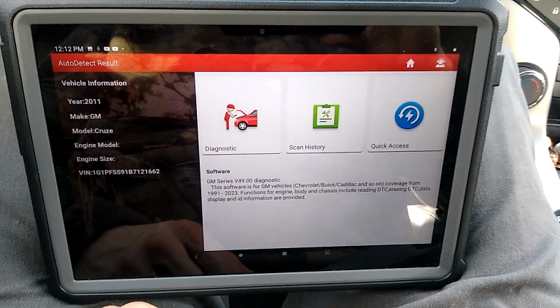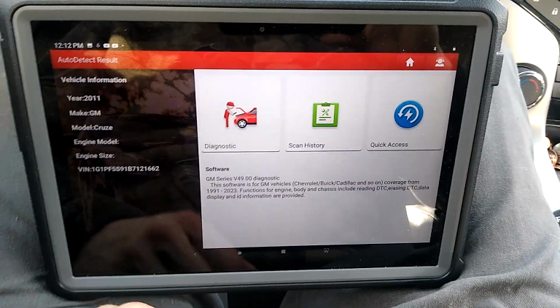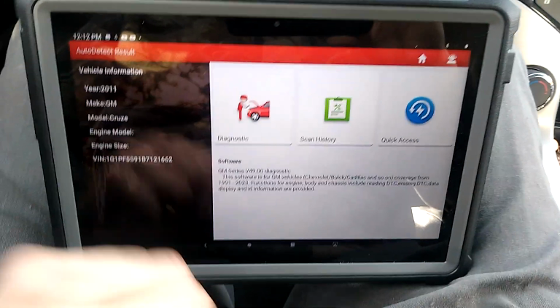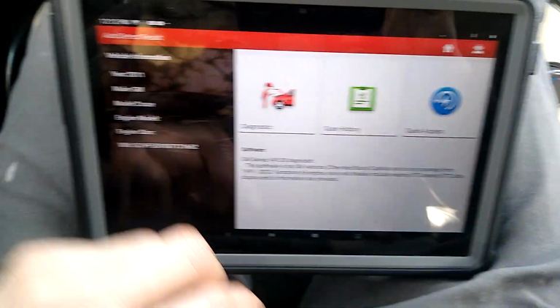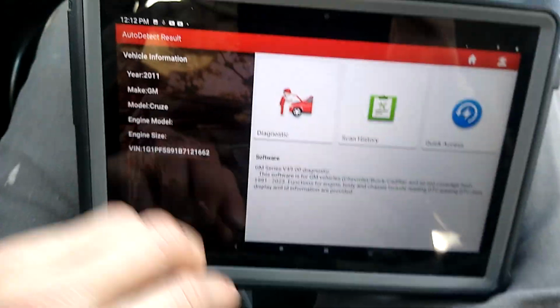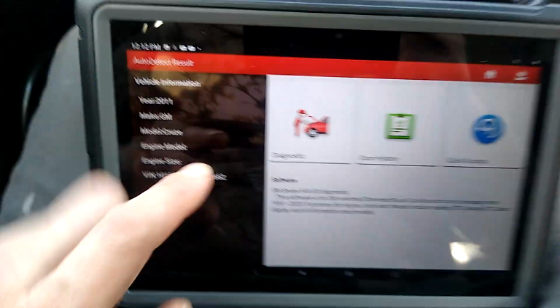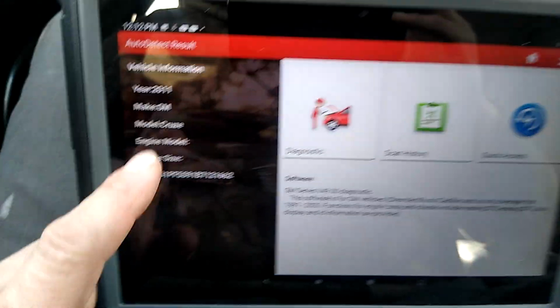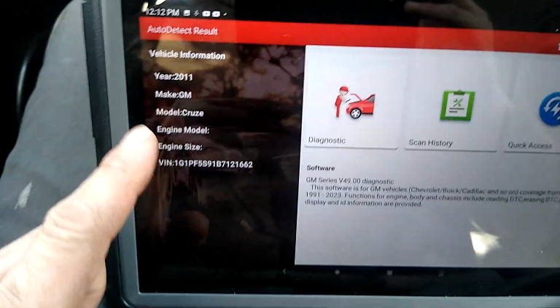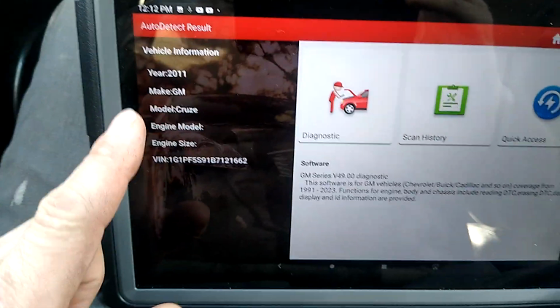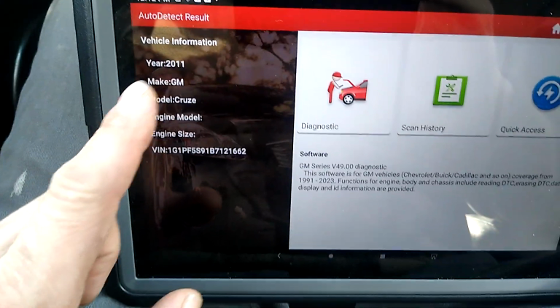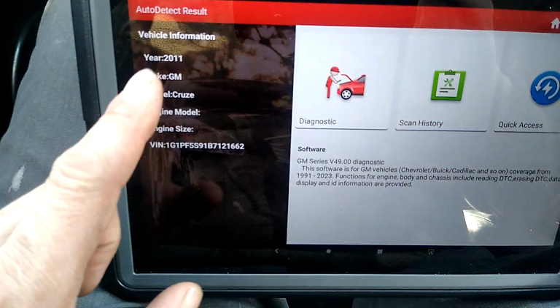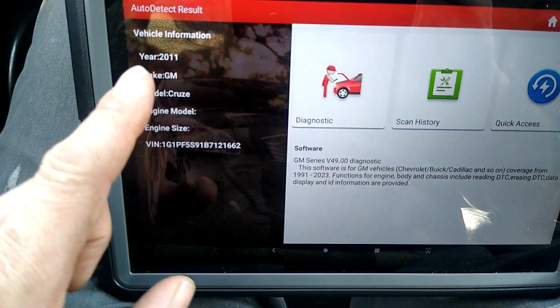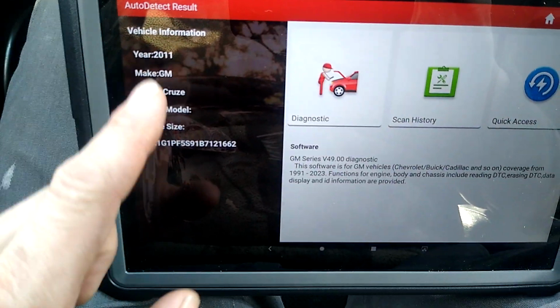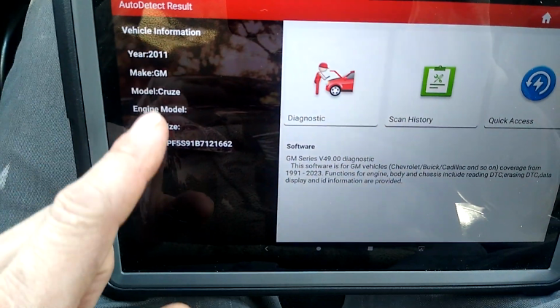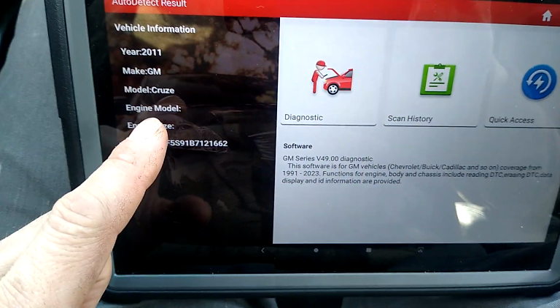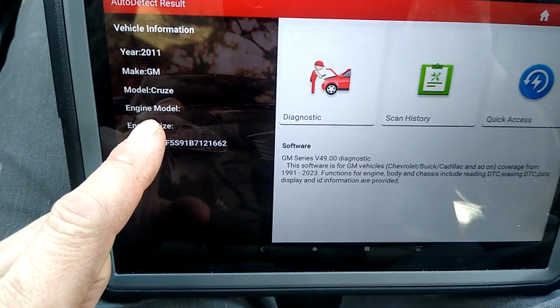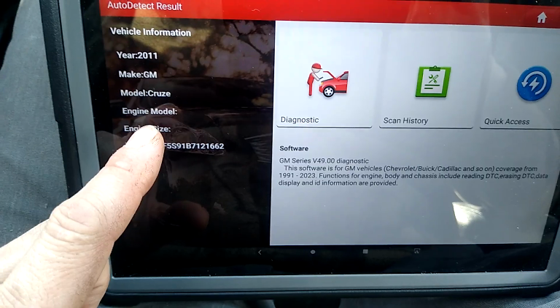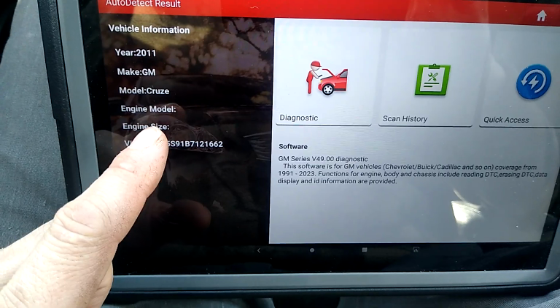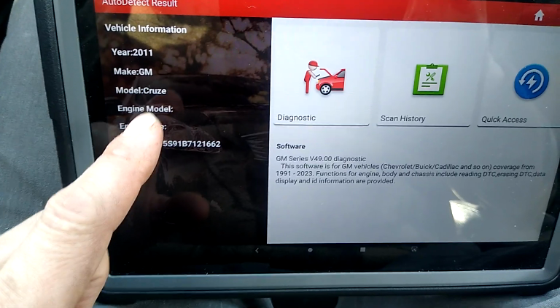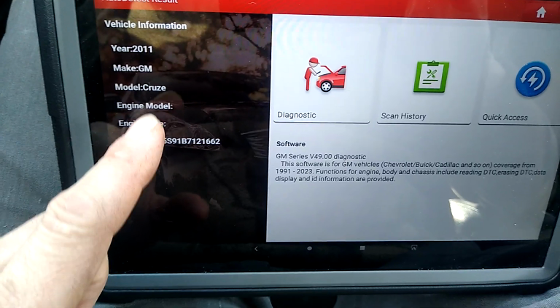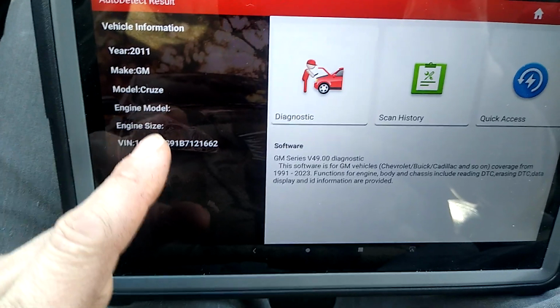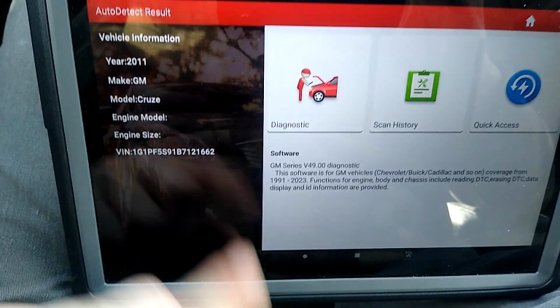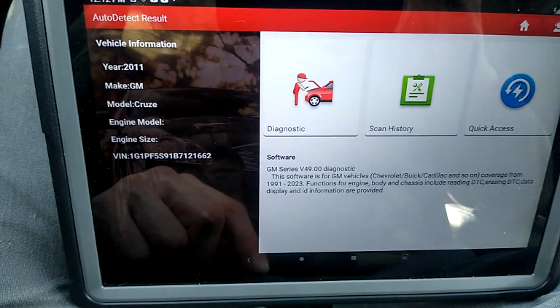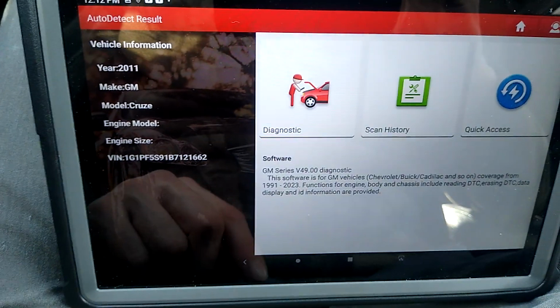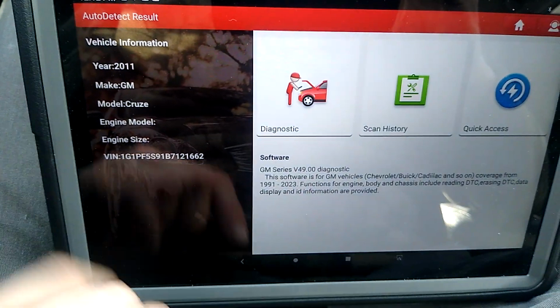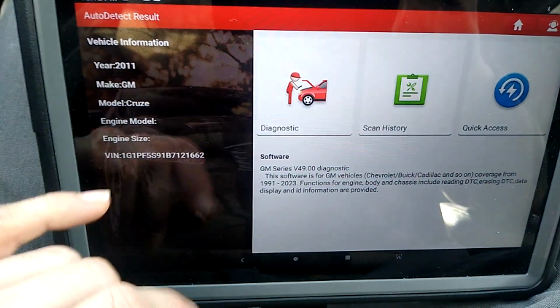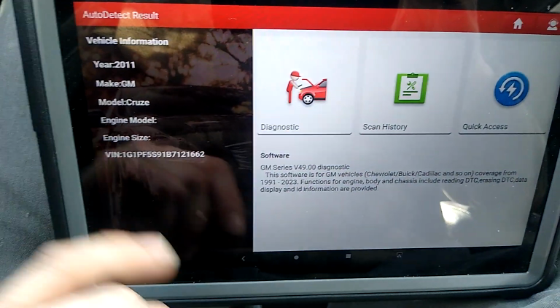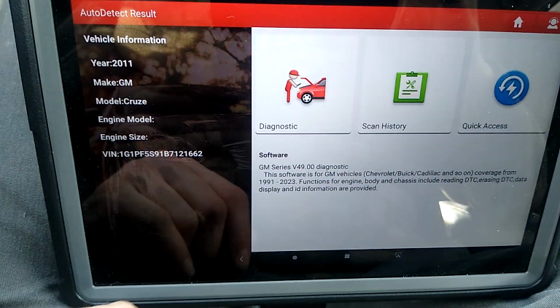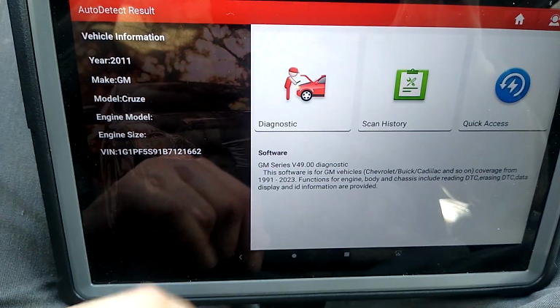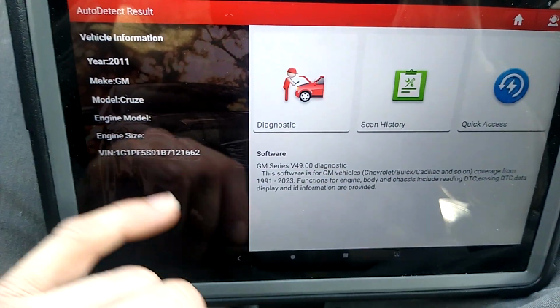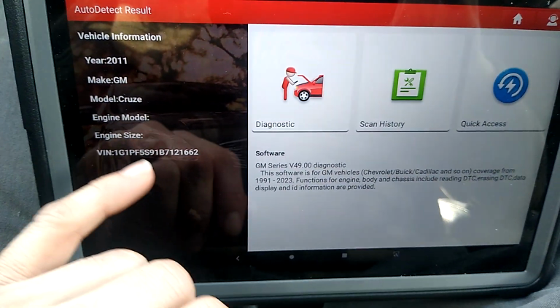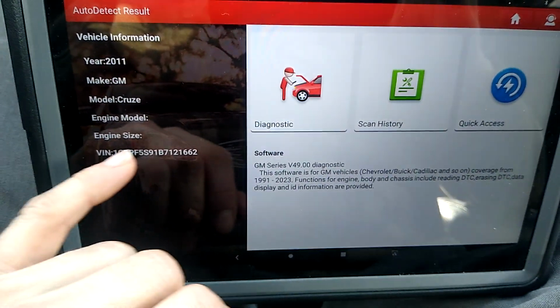That's pretty quick. It shows 2011 GM Cruze and the engine size.